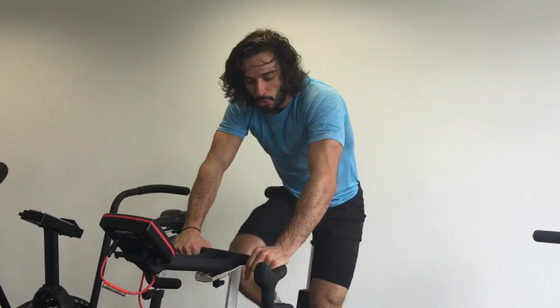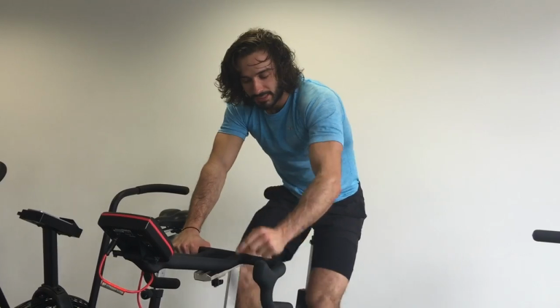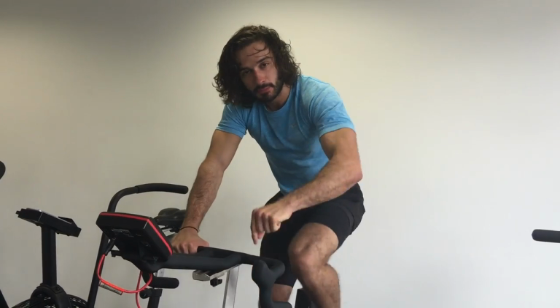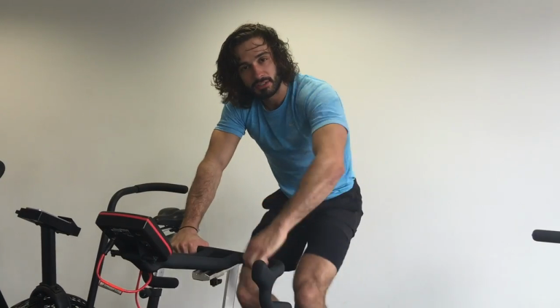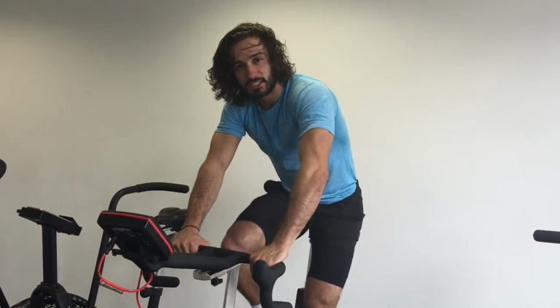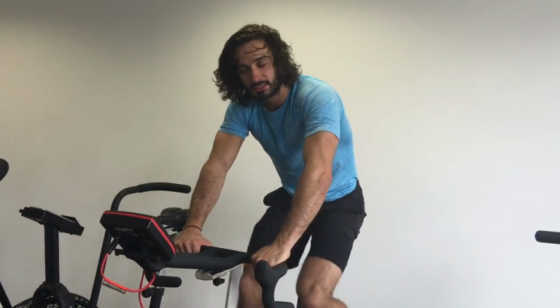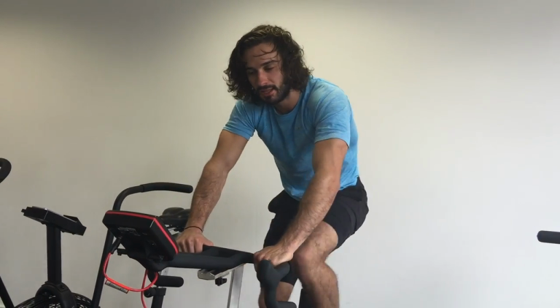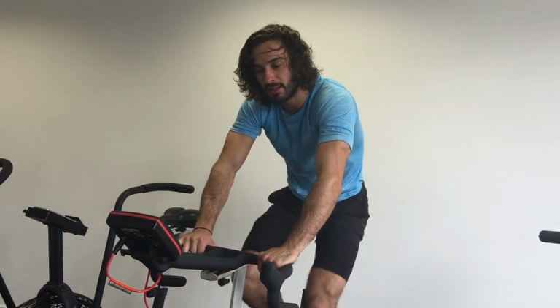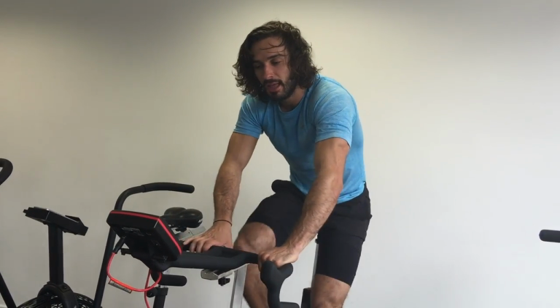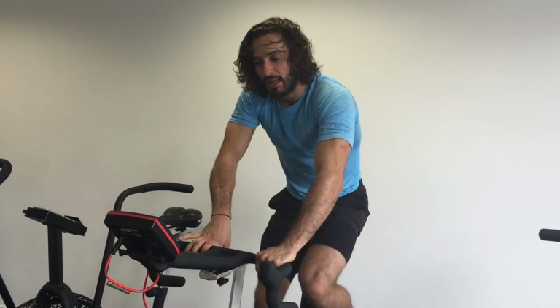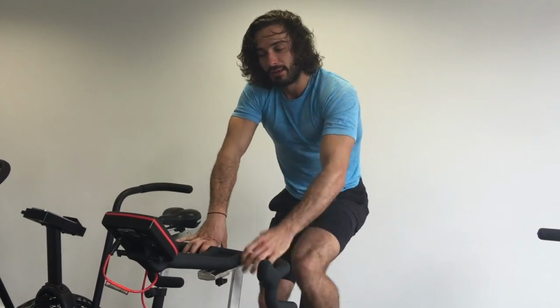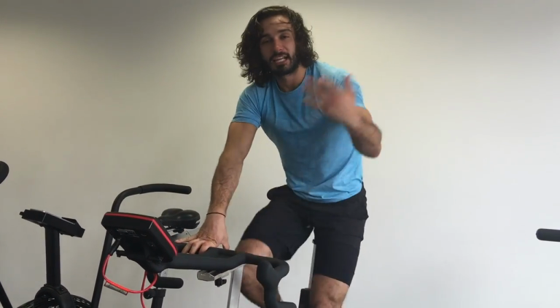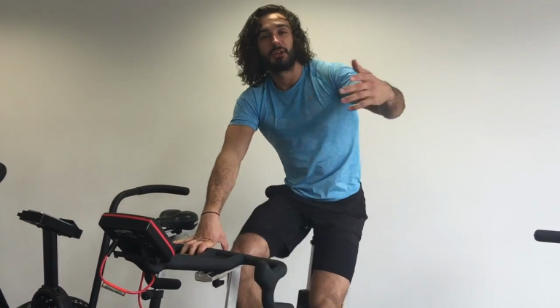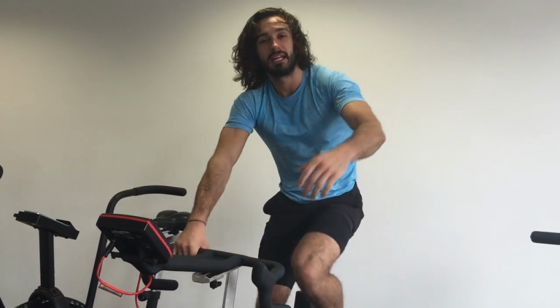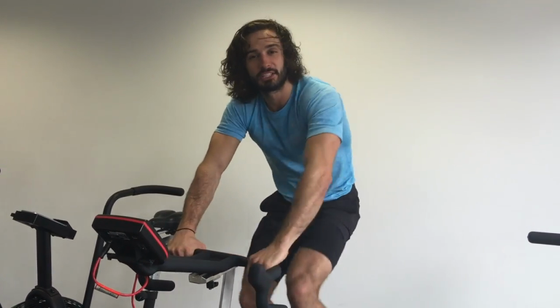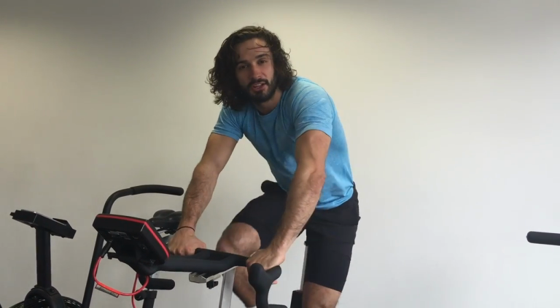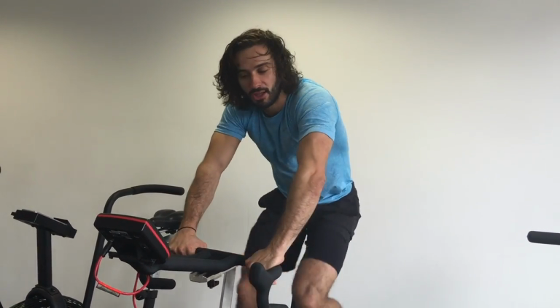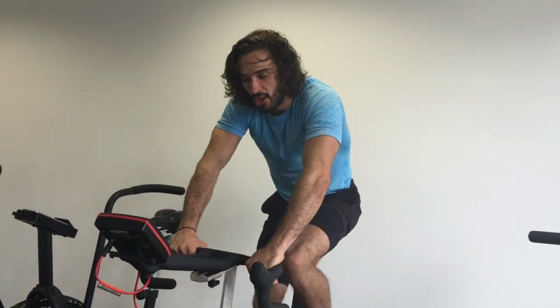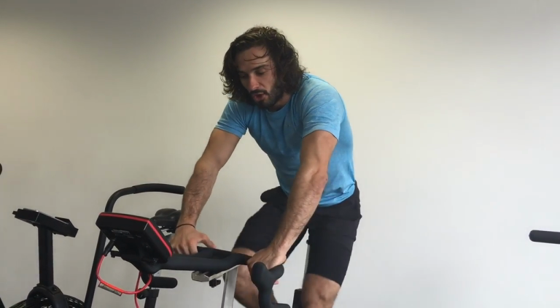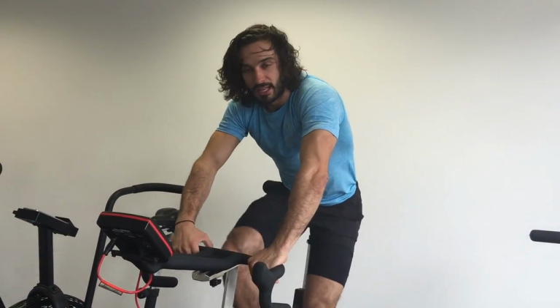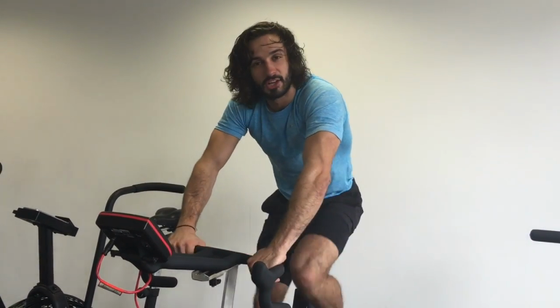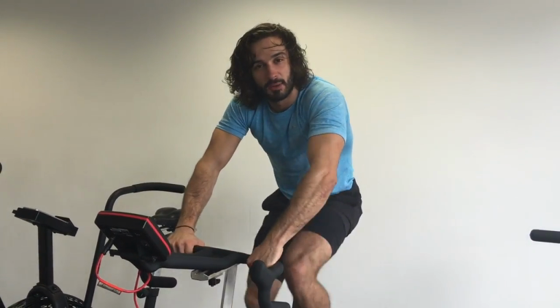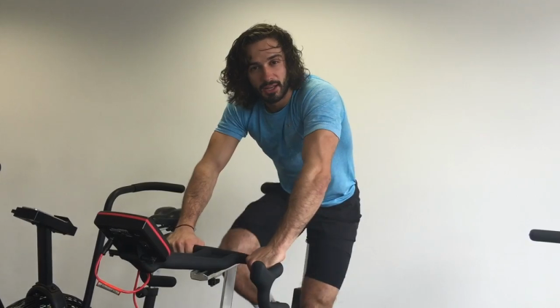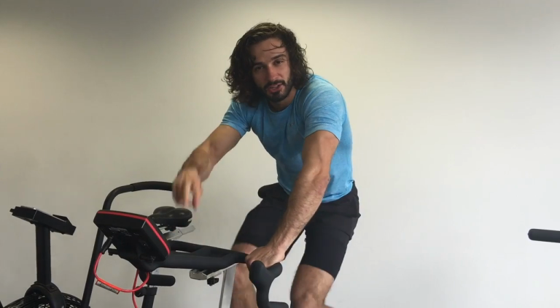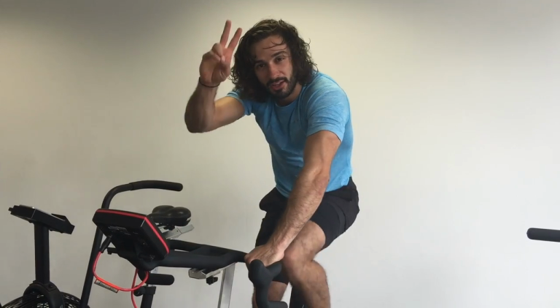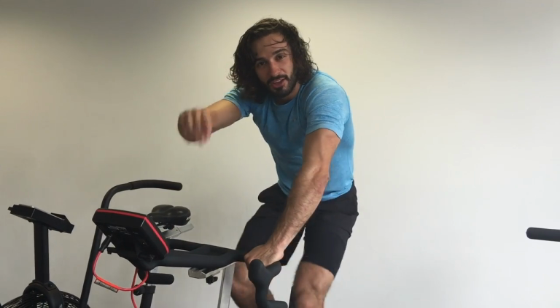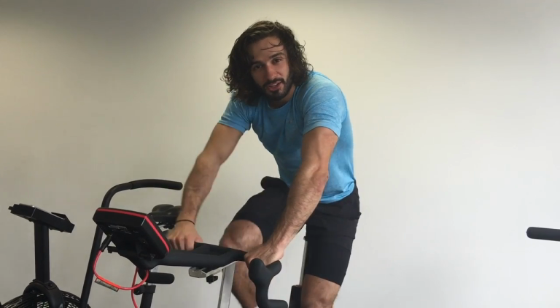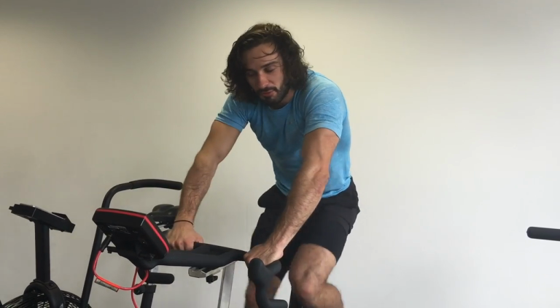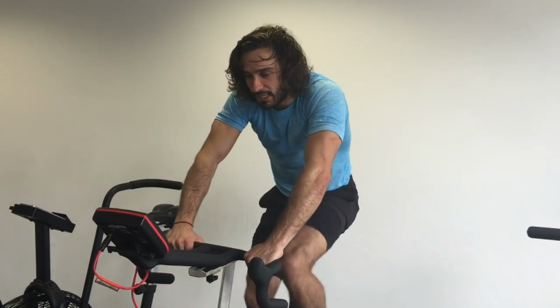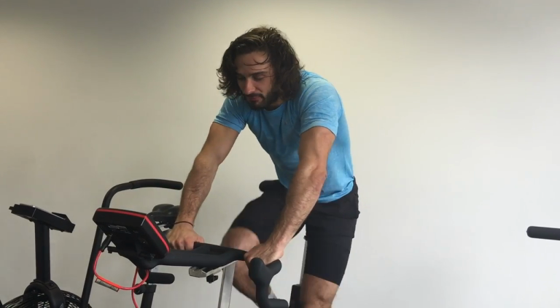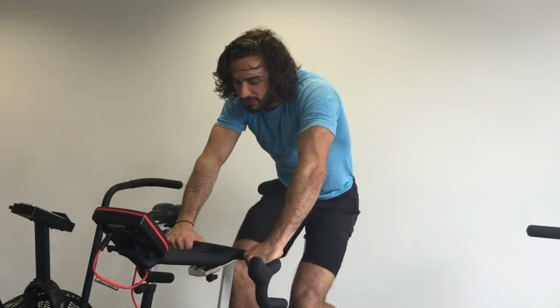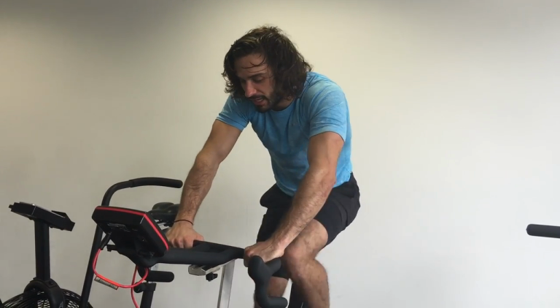With a decent bit of resistance, and that's how you do a HIIT session on an exercise bike. Good luck everybody, have a good day!